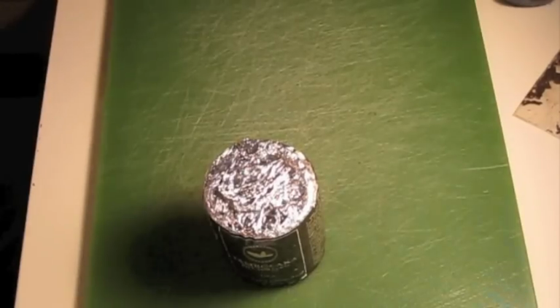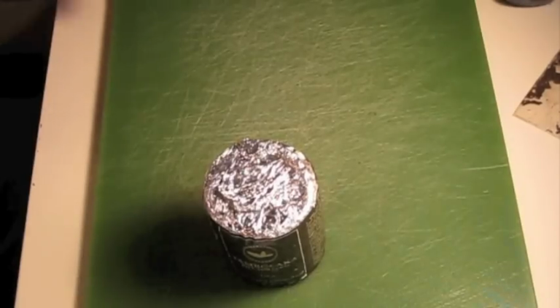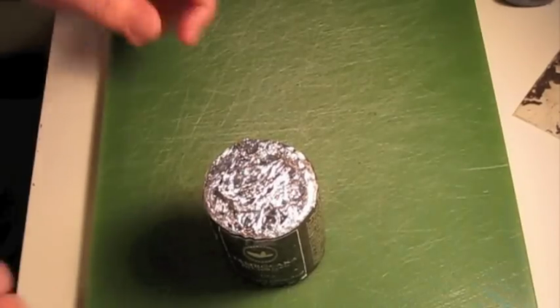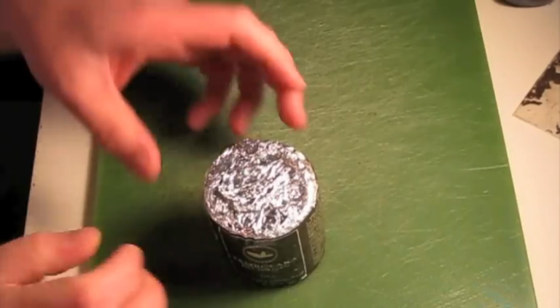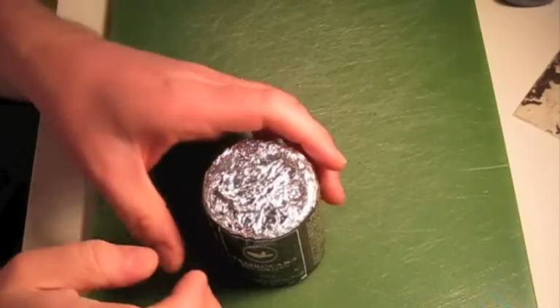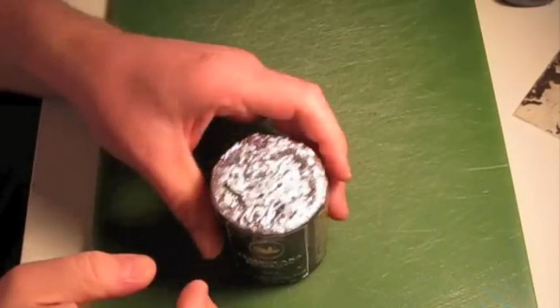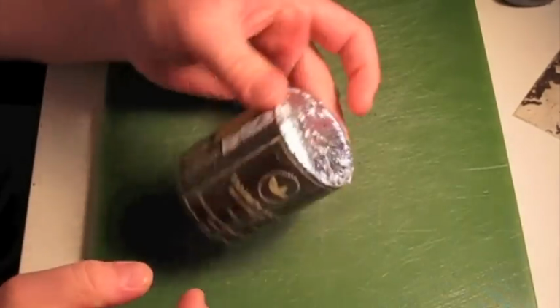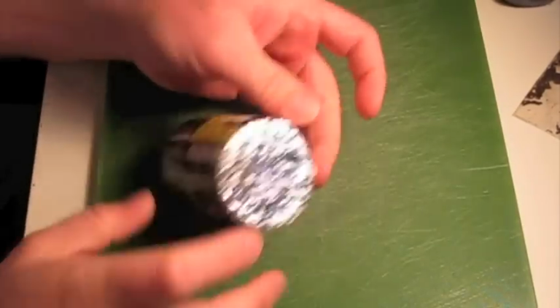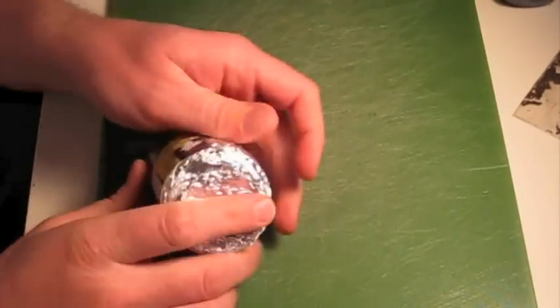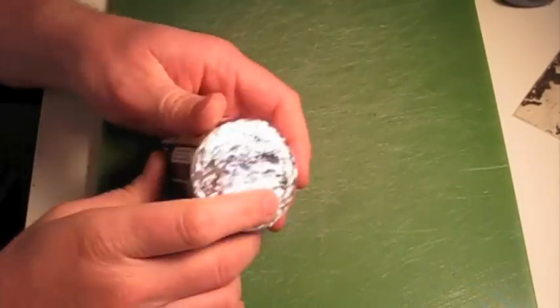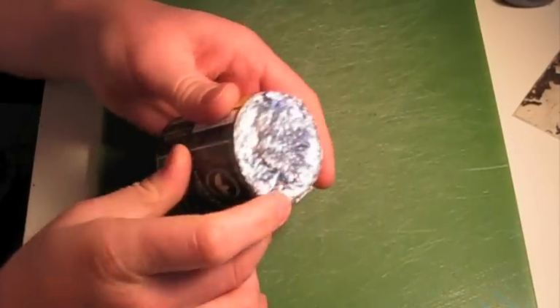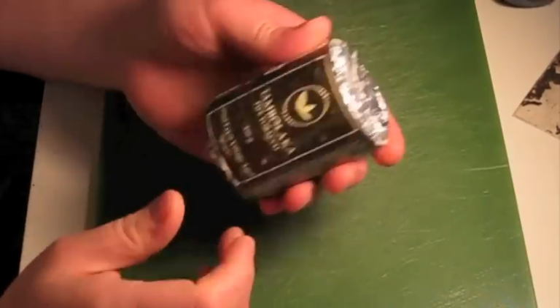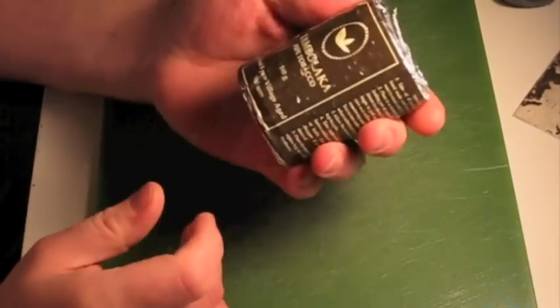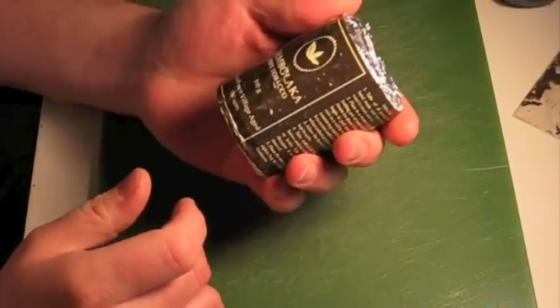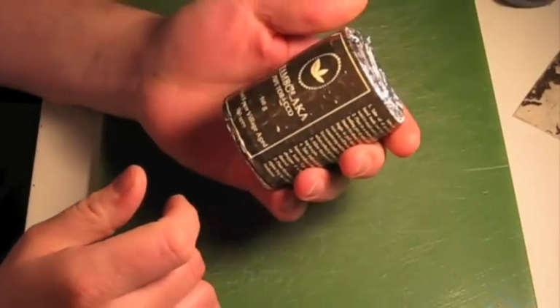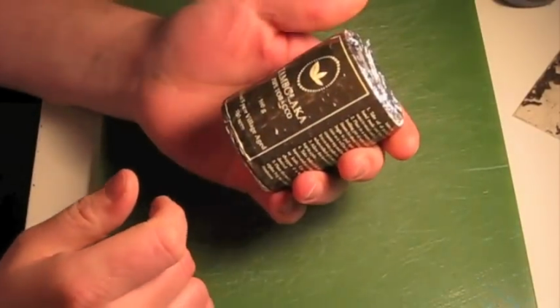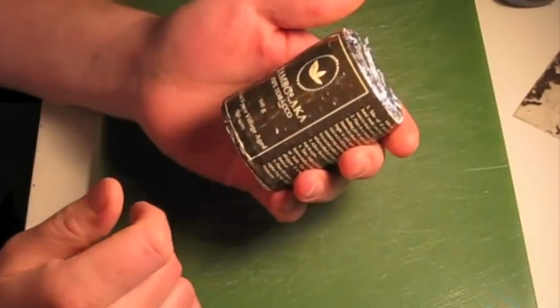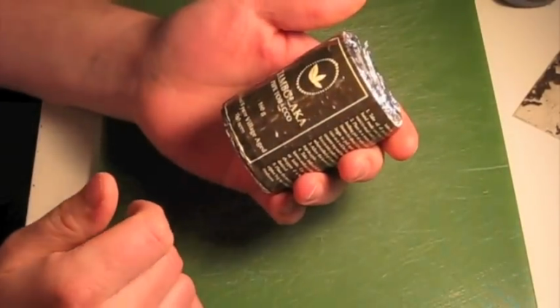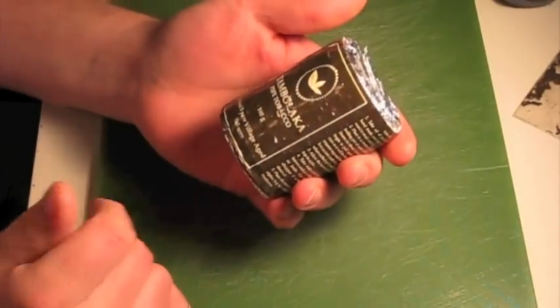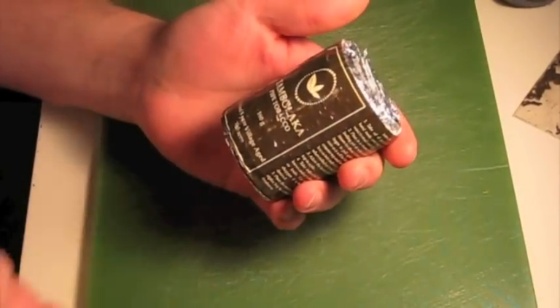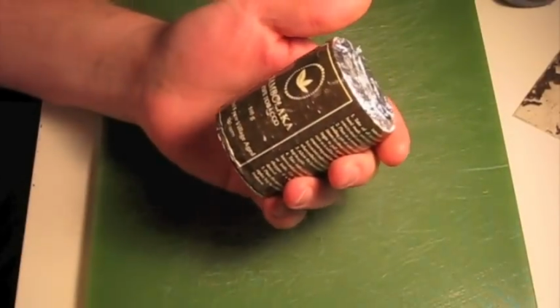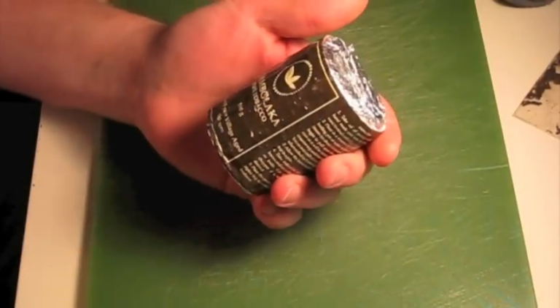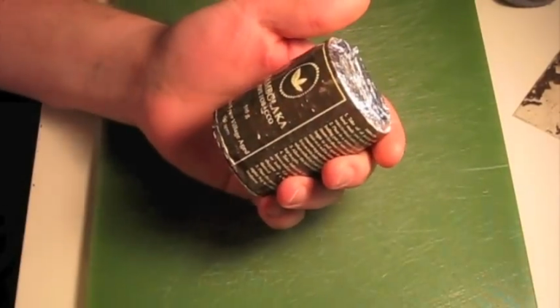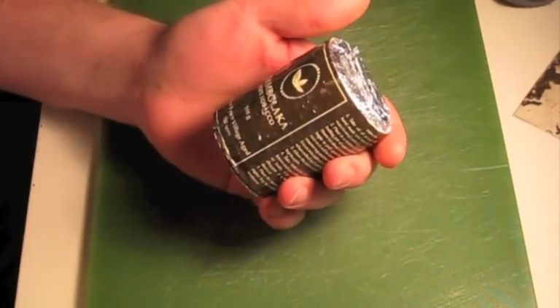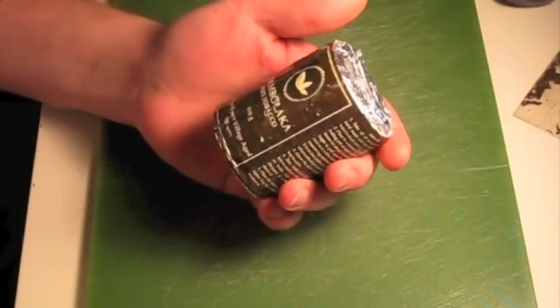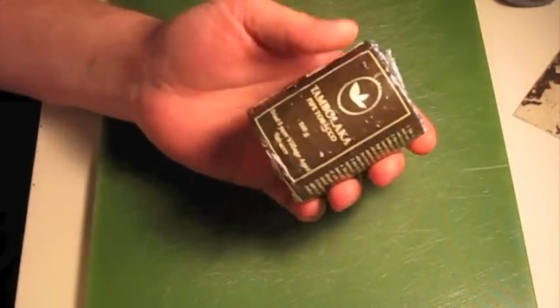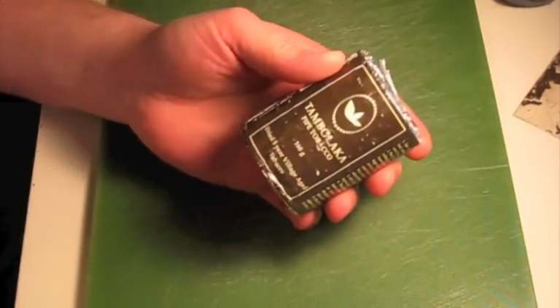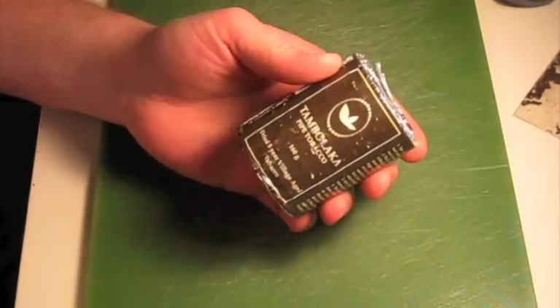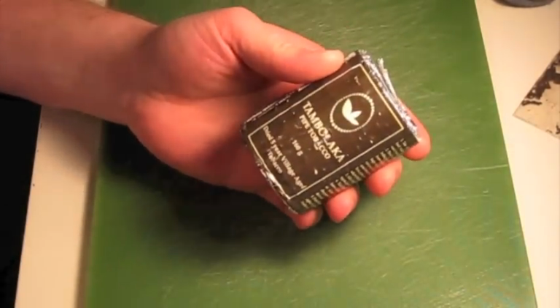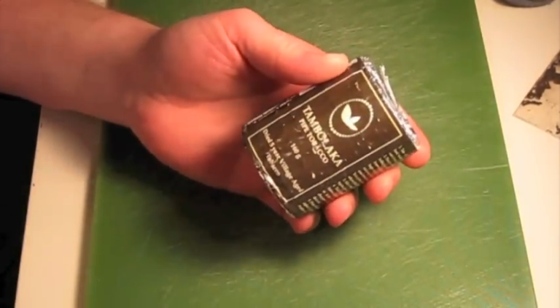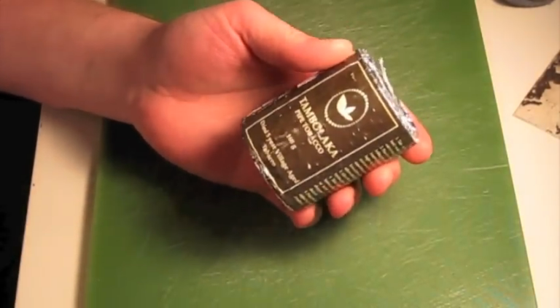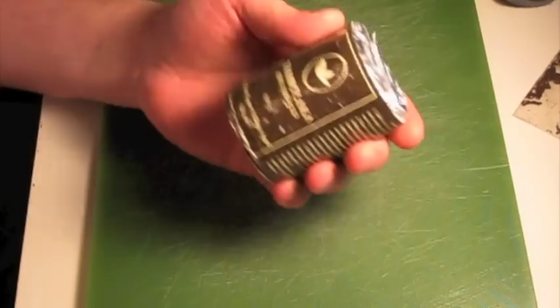Hello YouTube! I'm going to show you how I prepare Tambolaca for smoking.